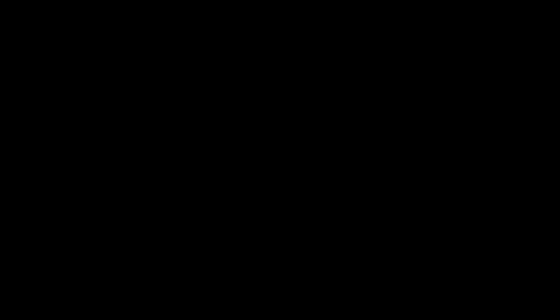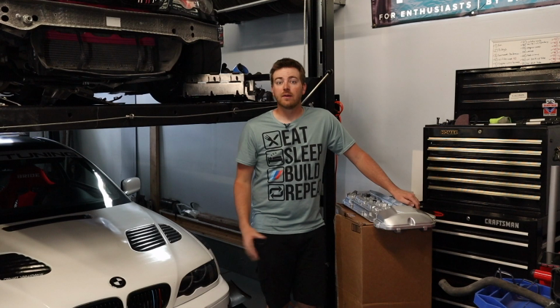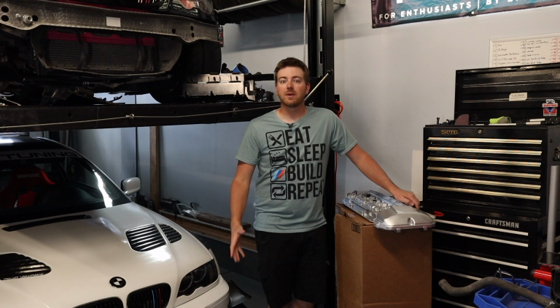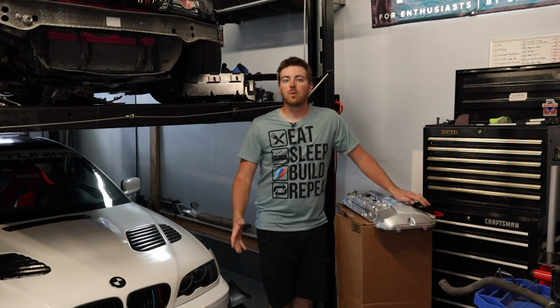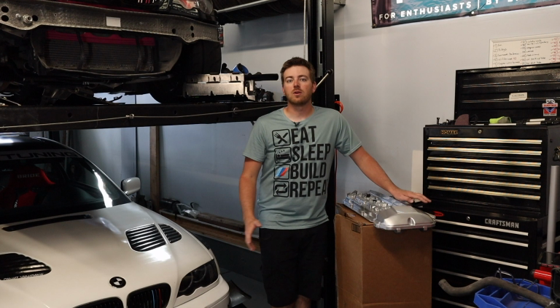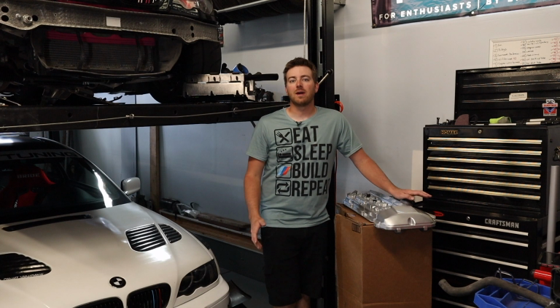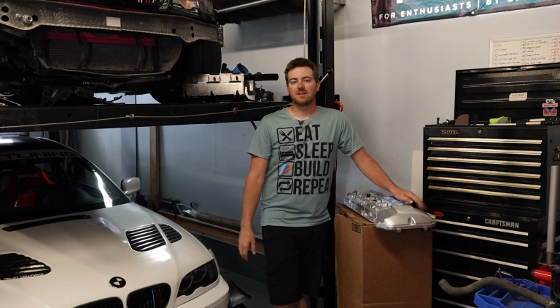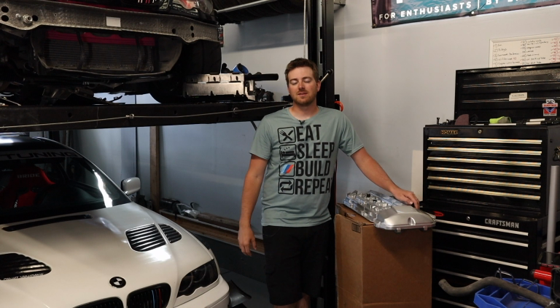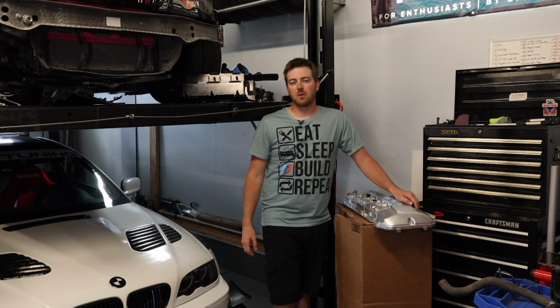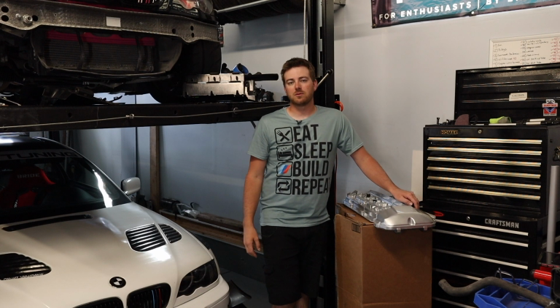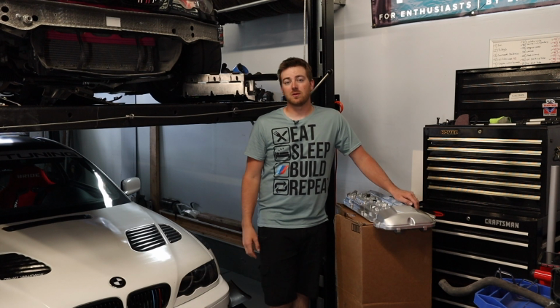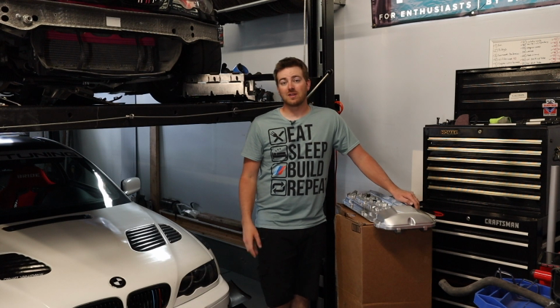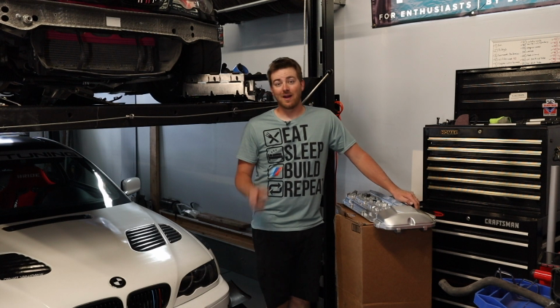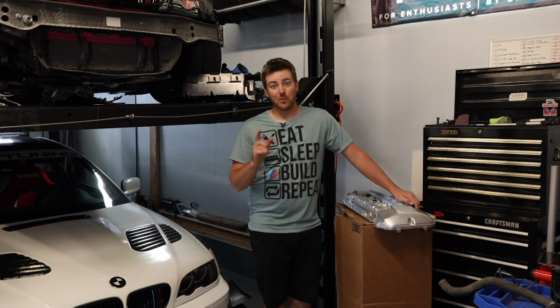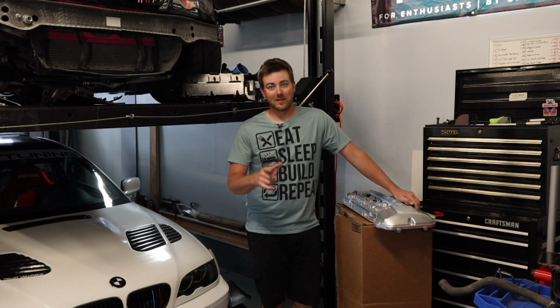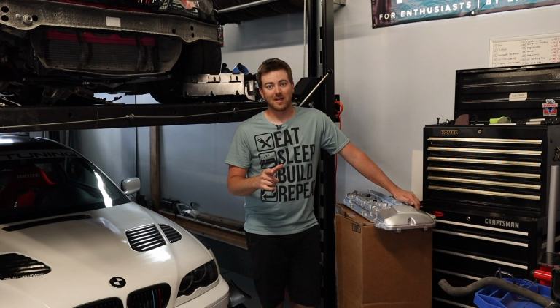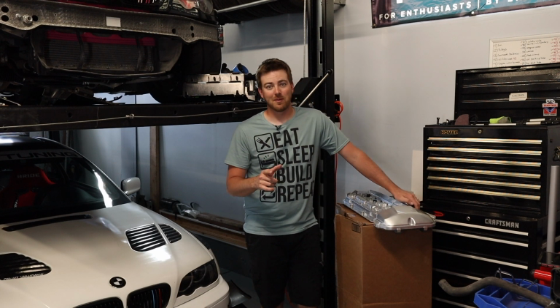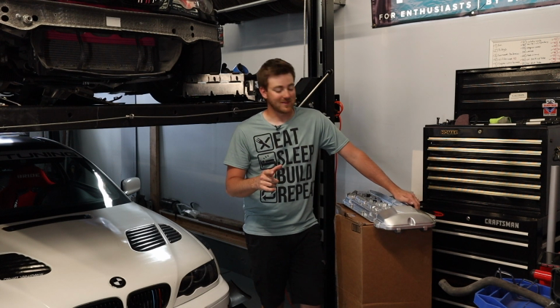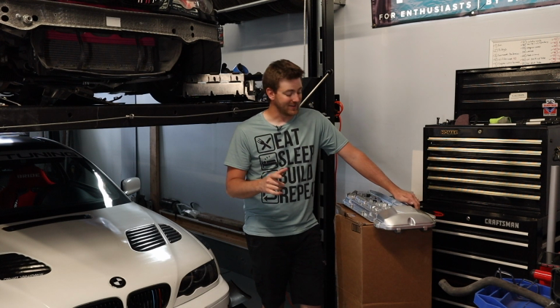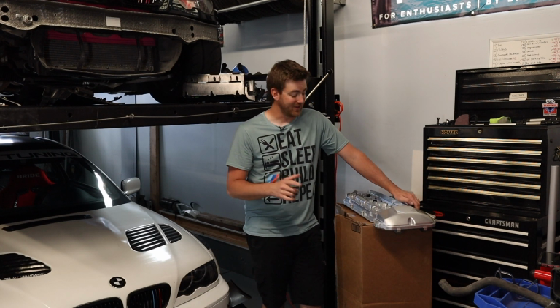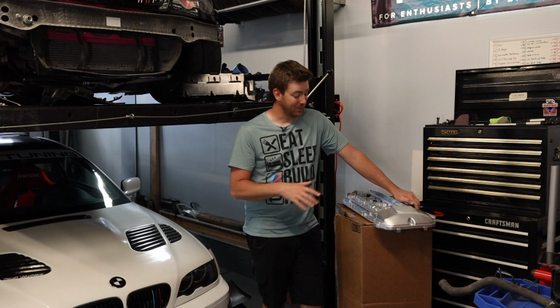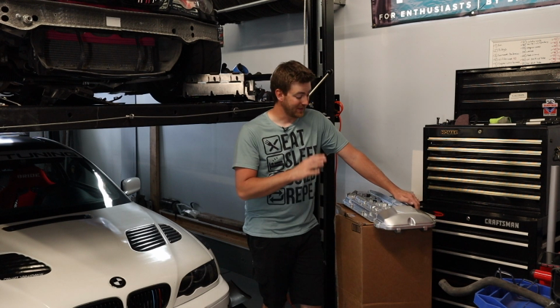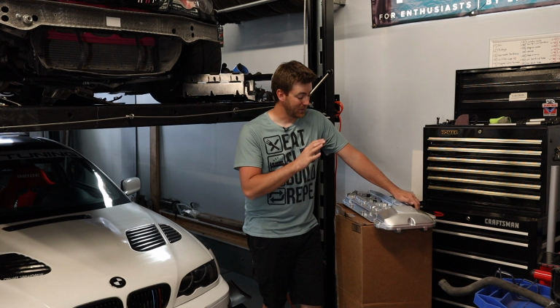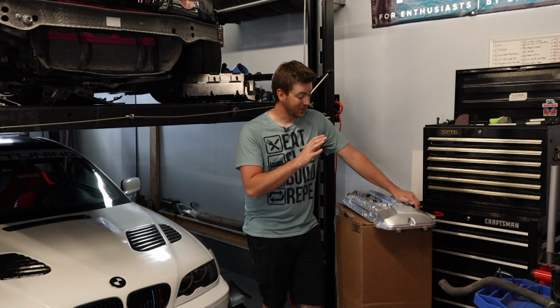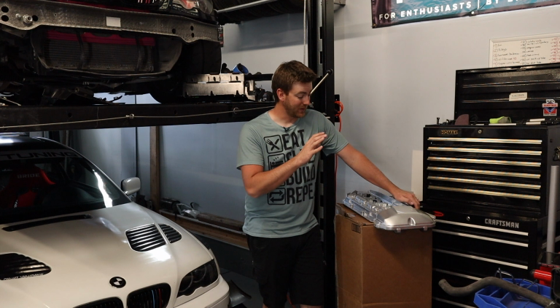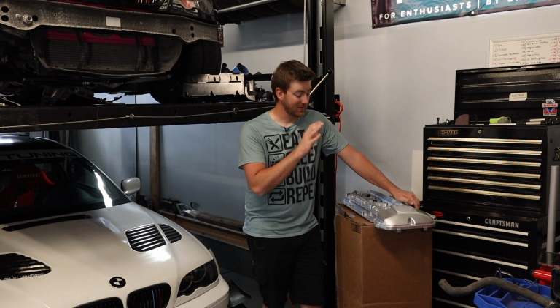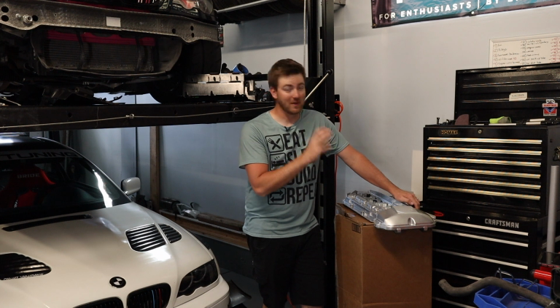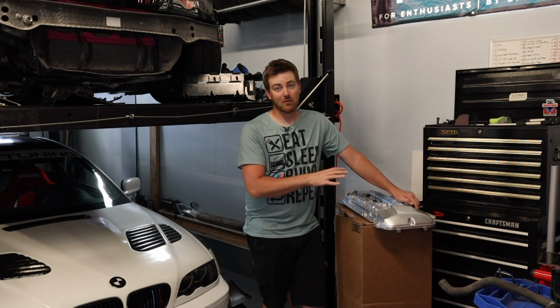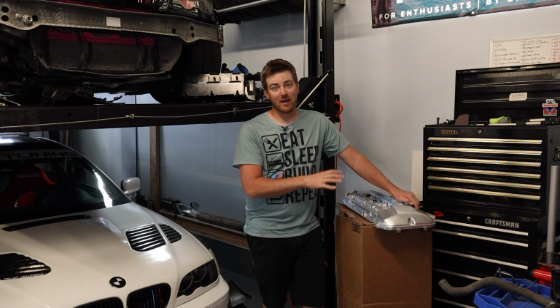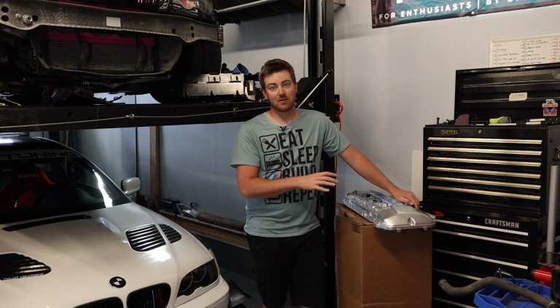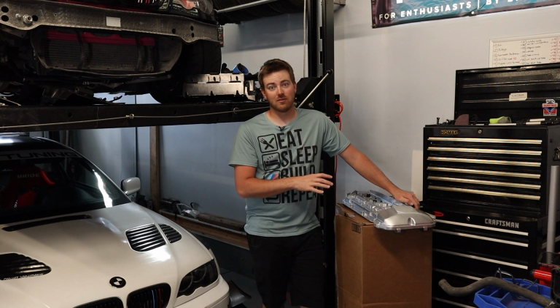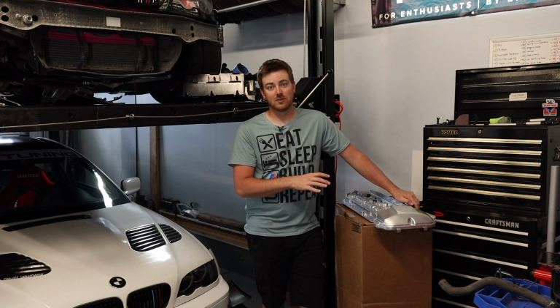Hey everybody, welcome back to Tenzin Motorsports. I'm really excited about today's video because we're doing some metal valve covers.